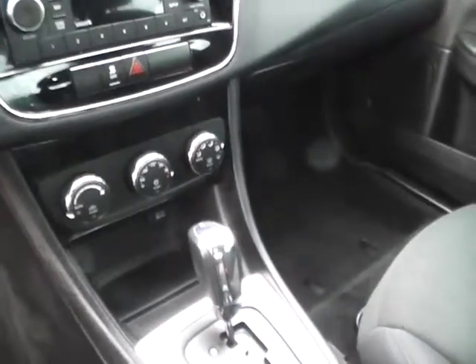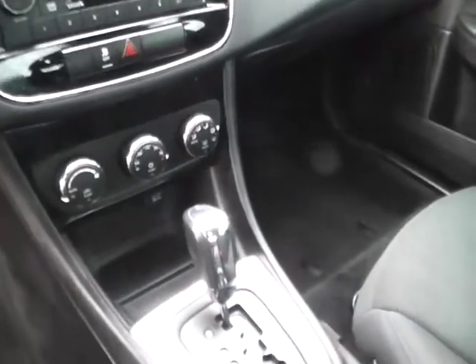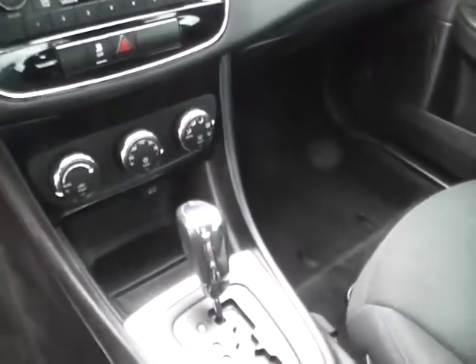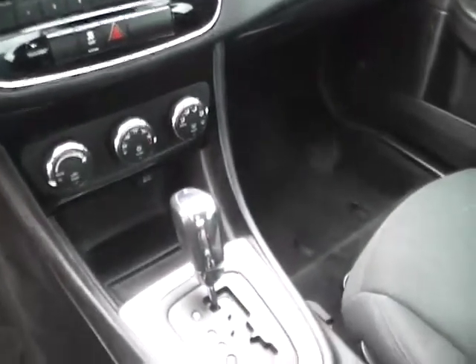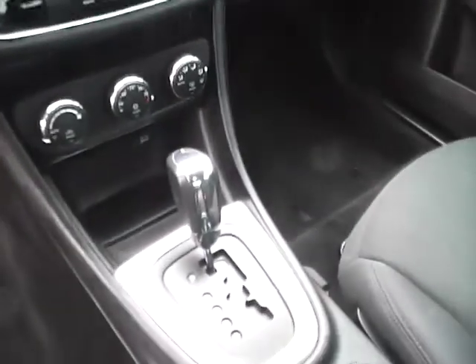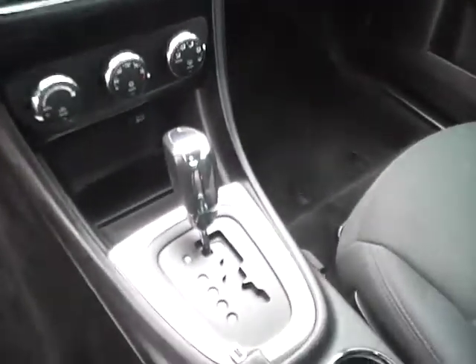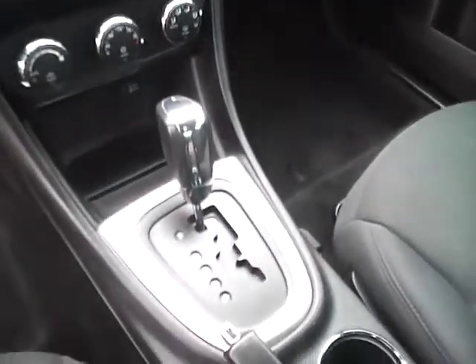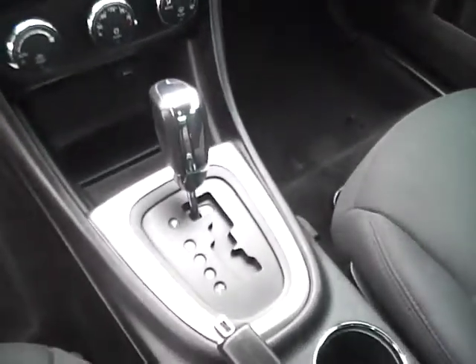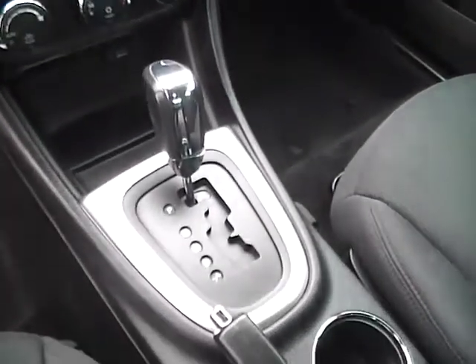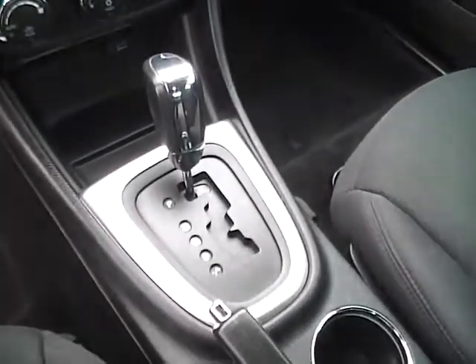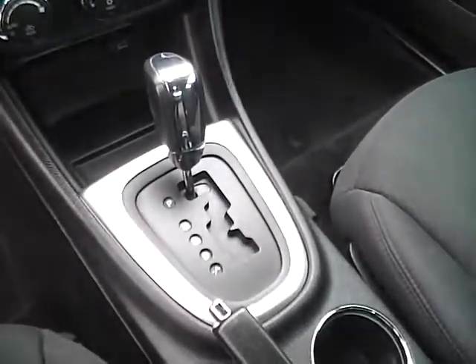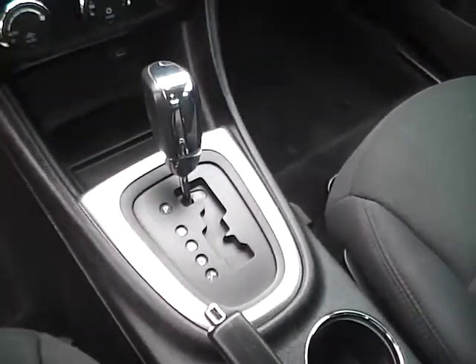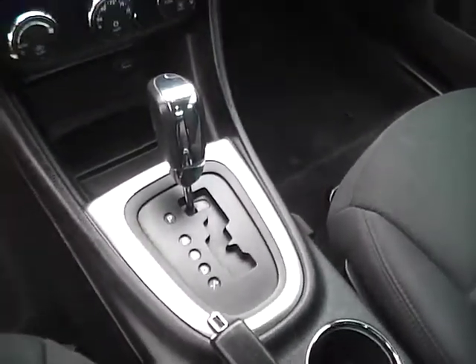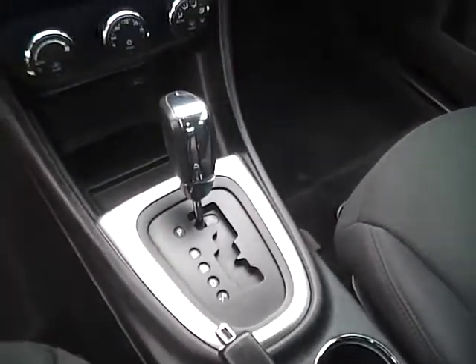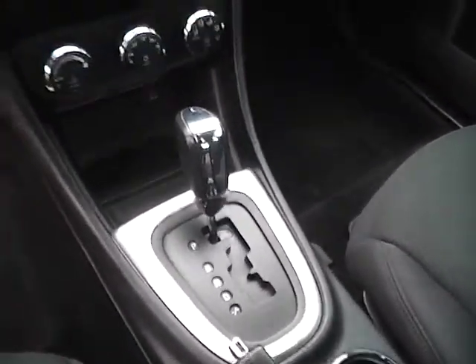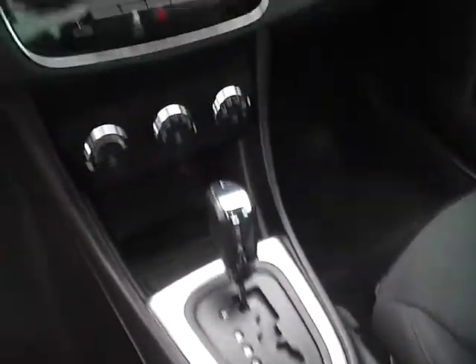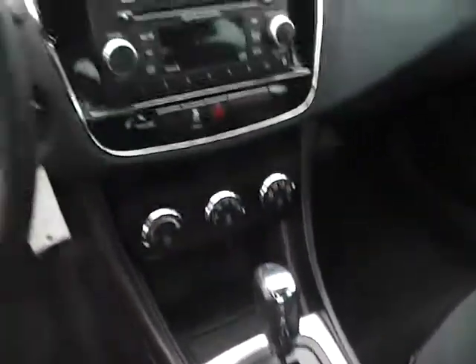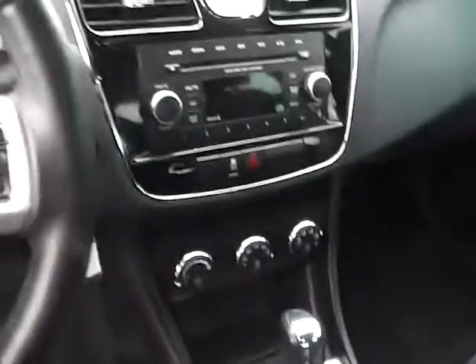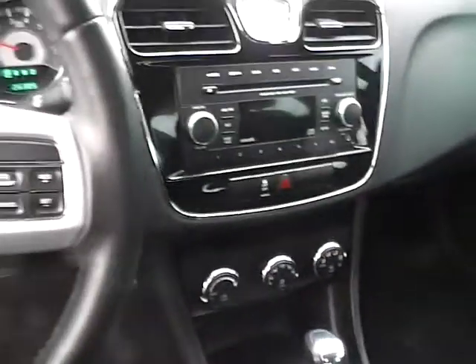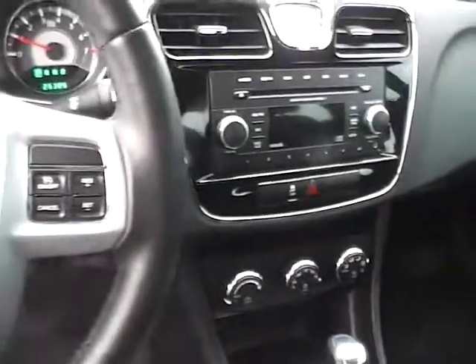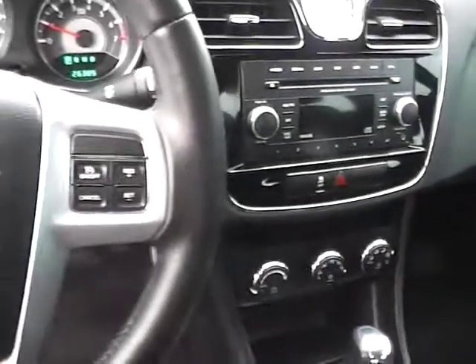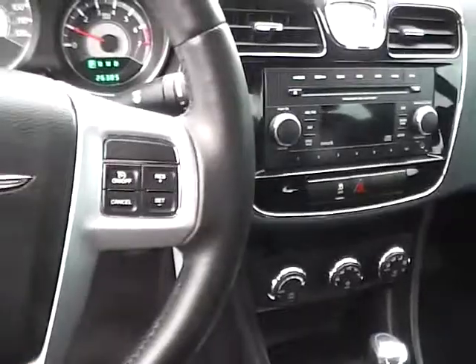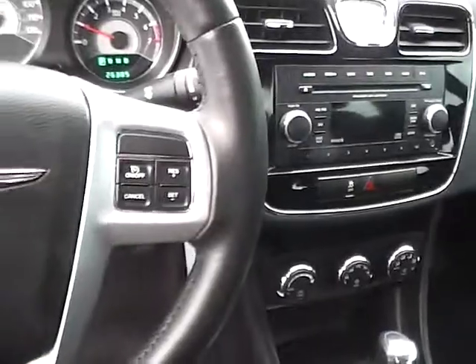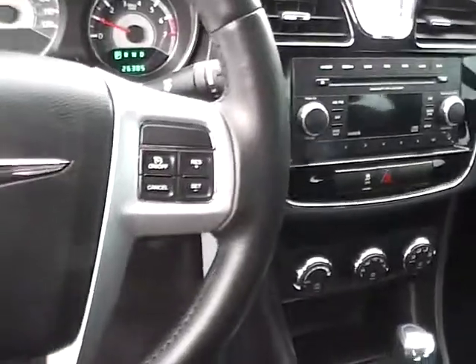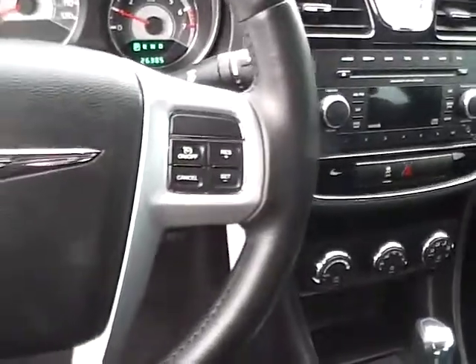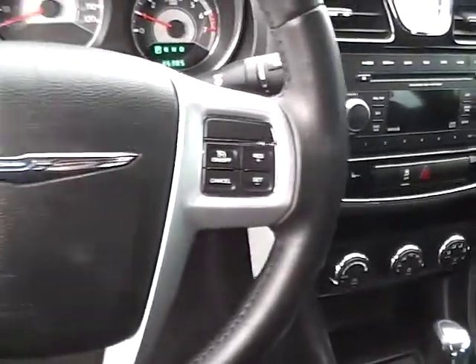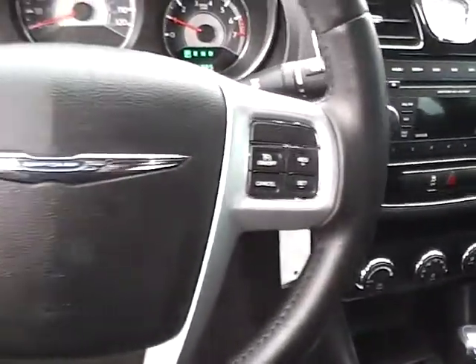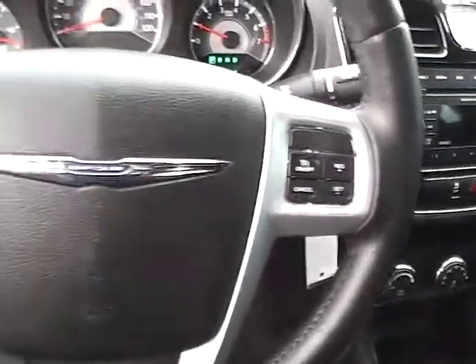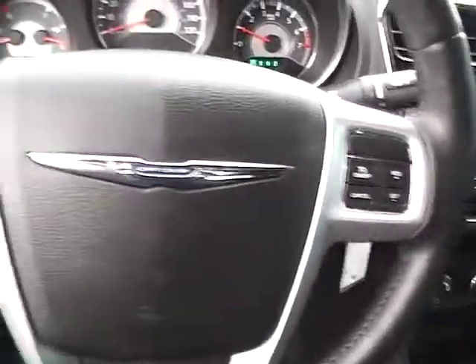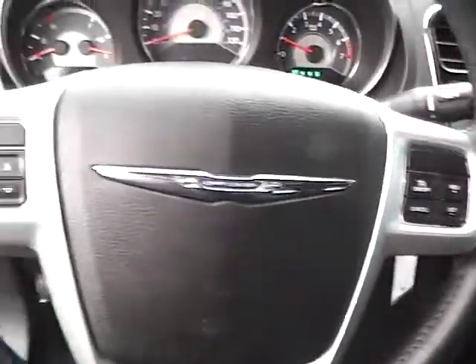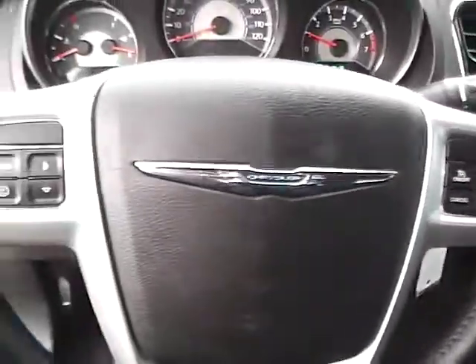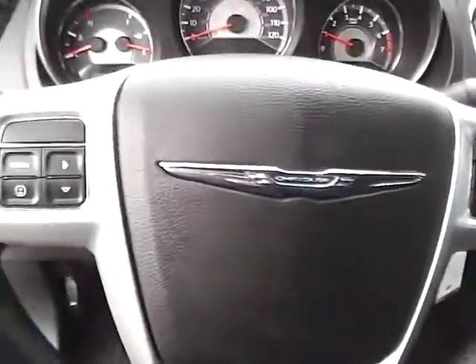Additional features include climate control, dual shift modes, and a leather-wrapped steering wheel with audio controls.